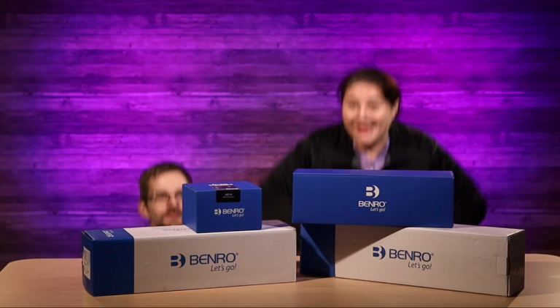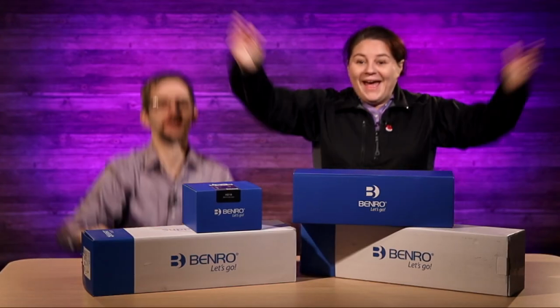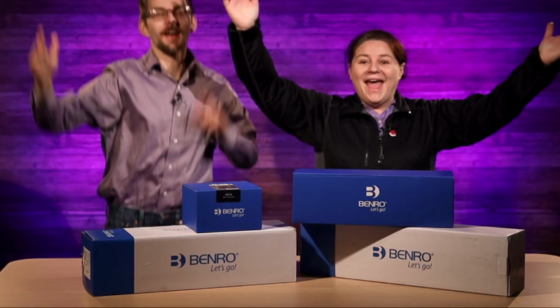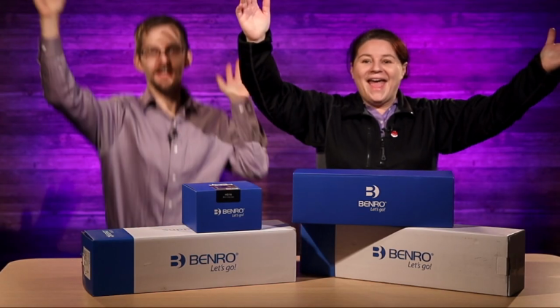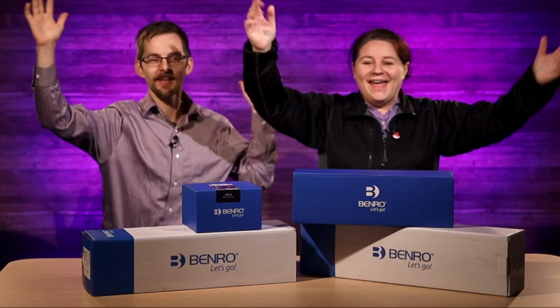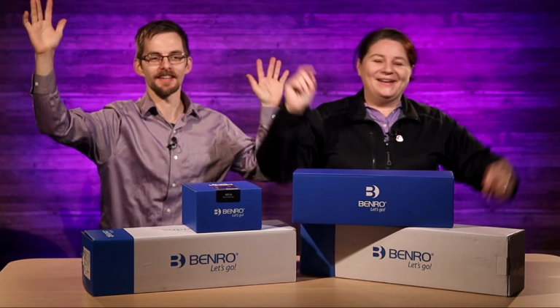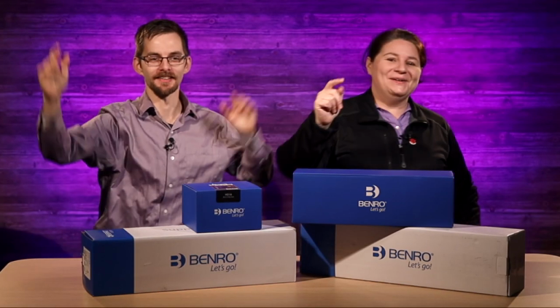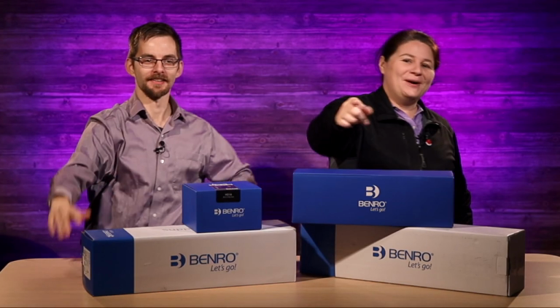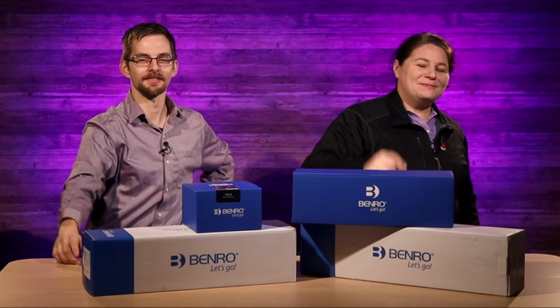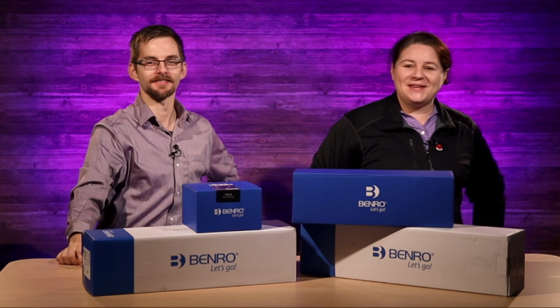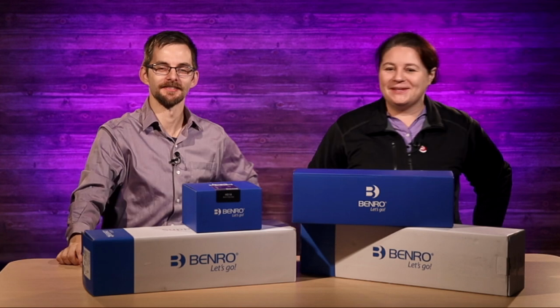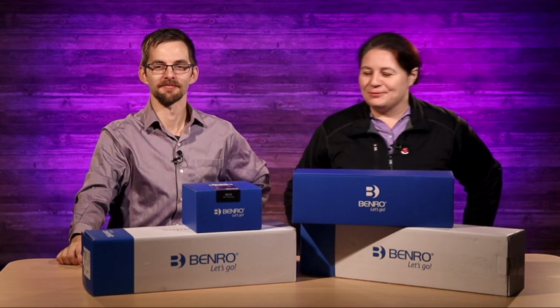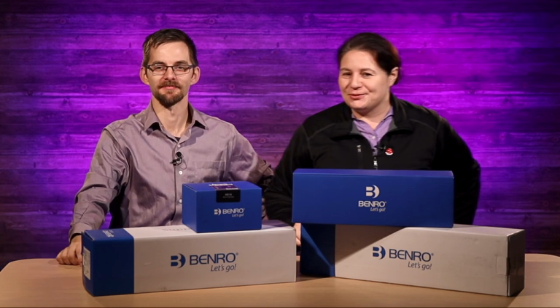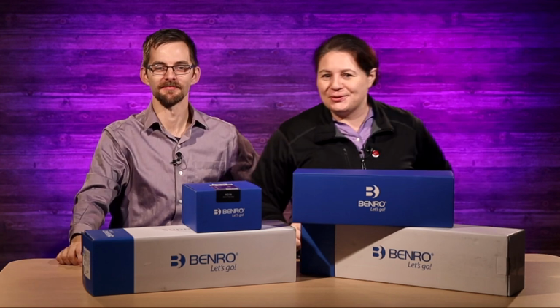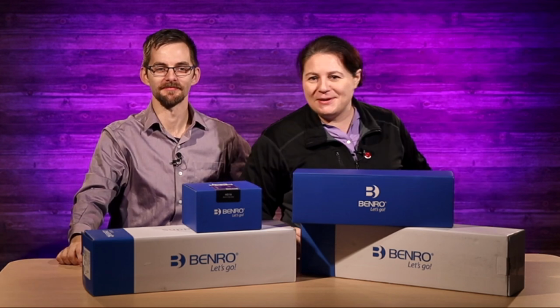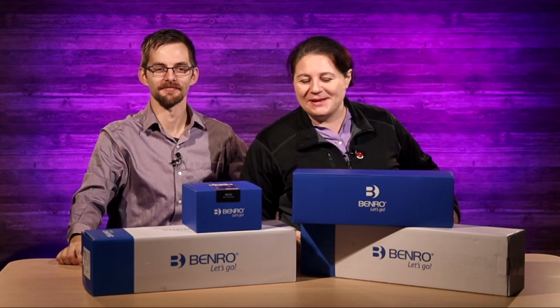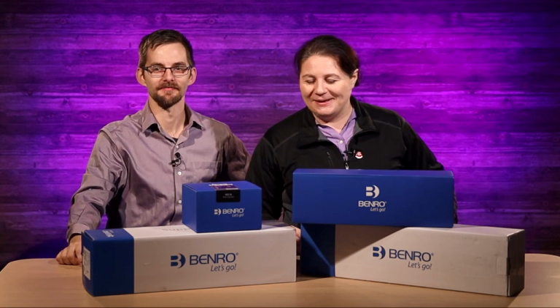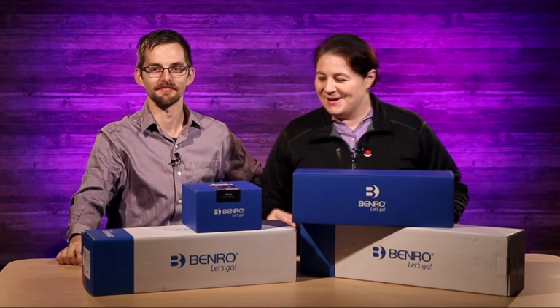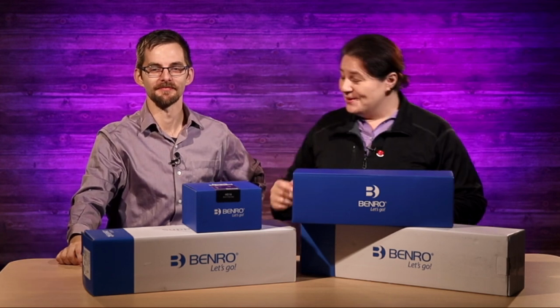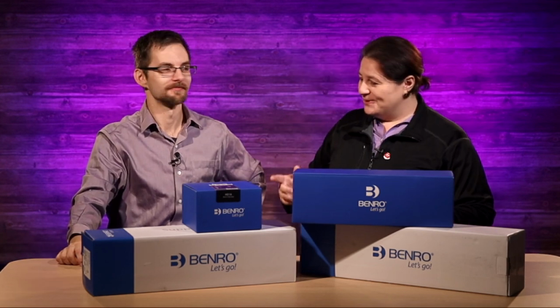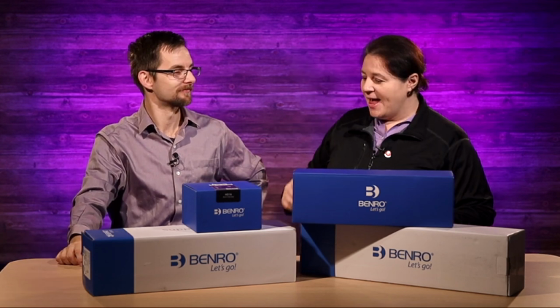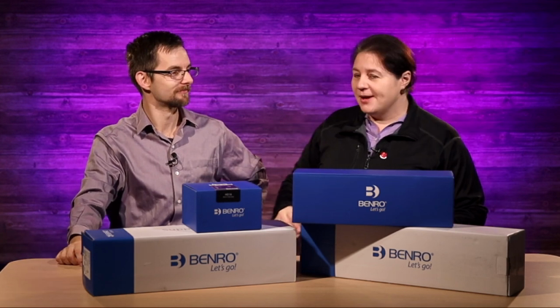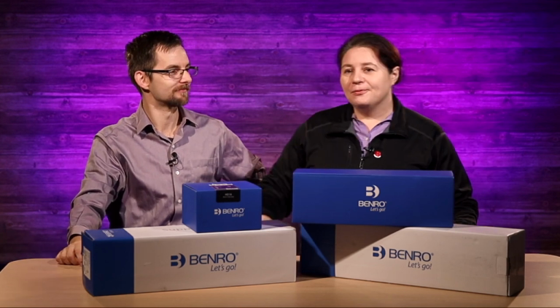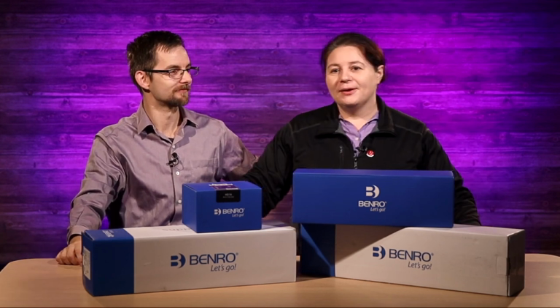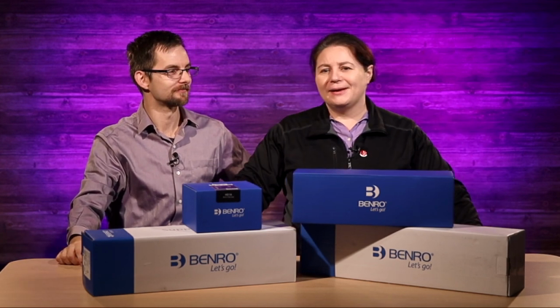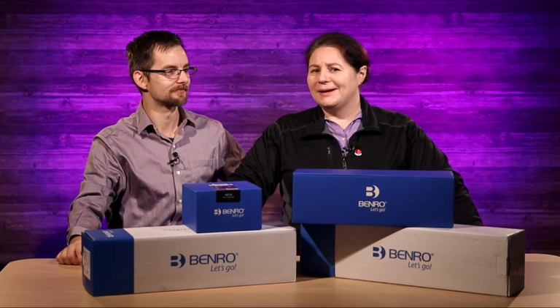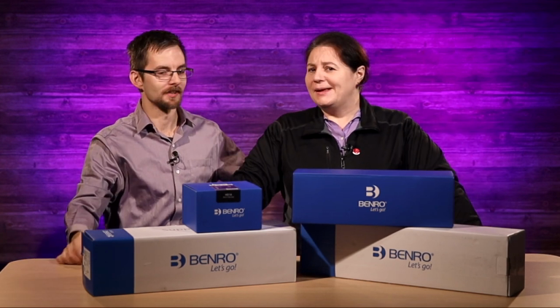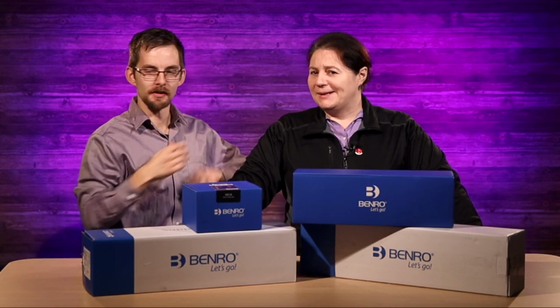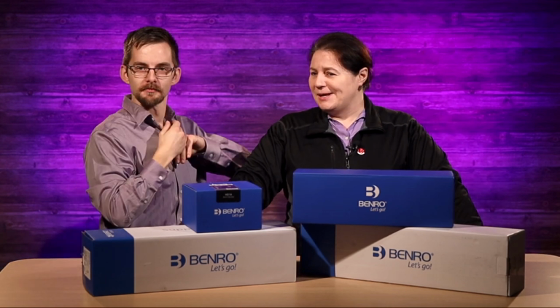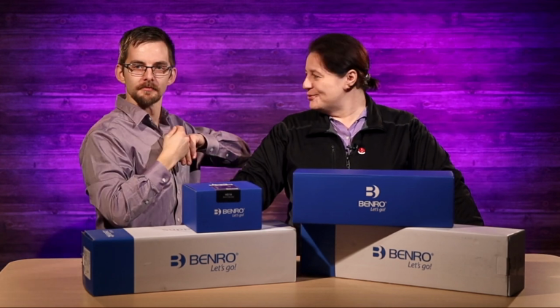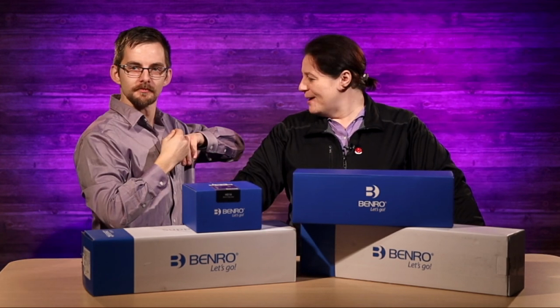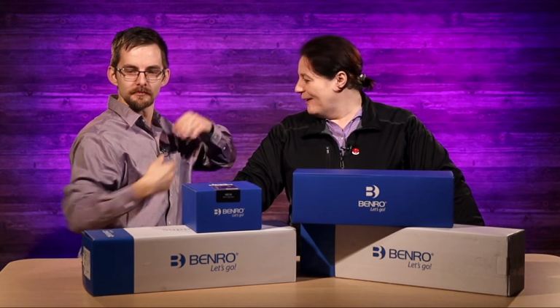Hey! Welcome to Tech Tips with Sold Out Media. Today we're looking at yet another tripod.